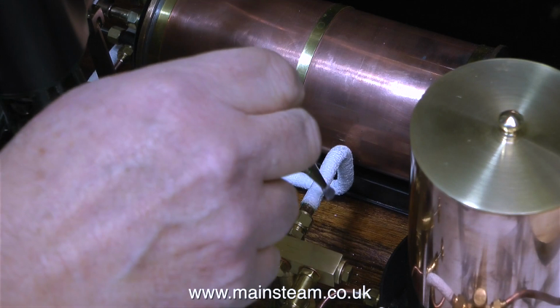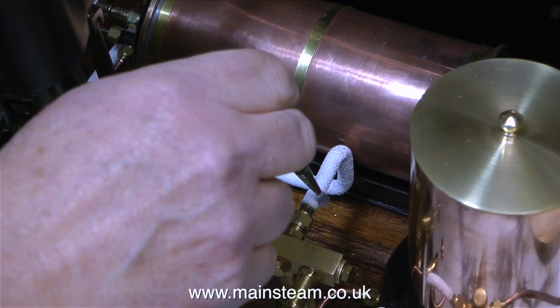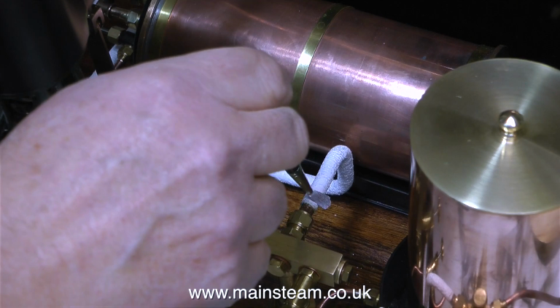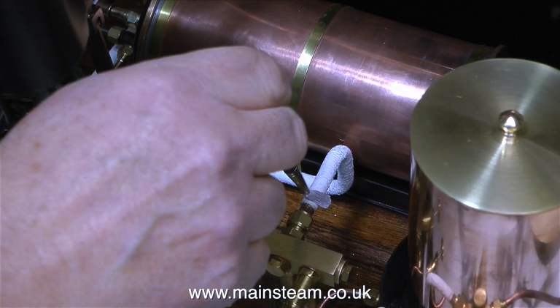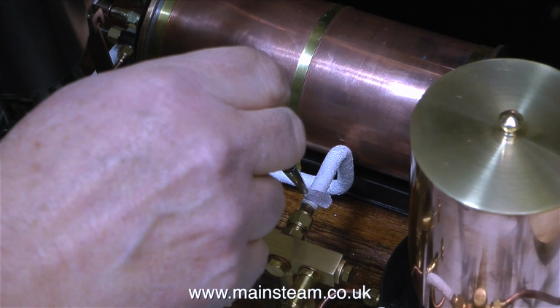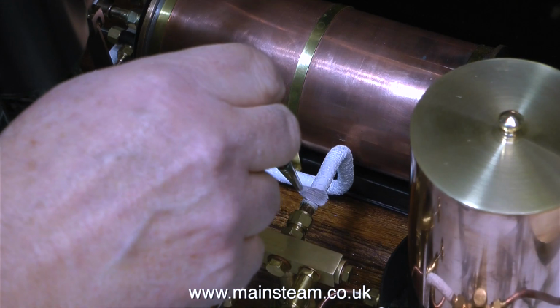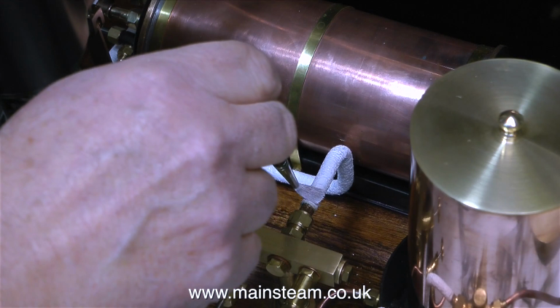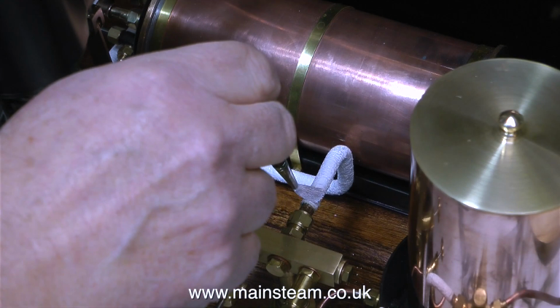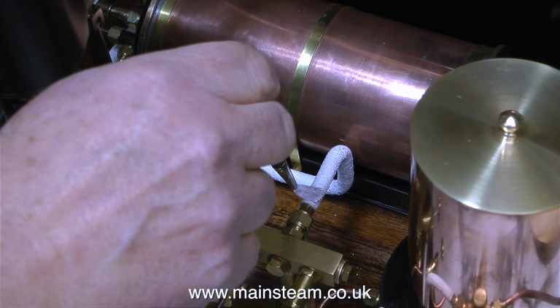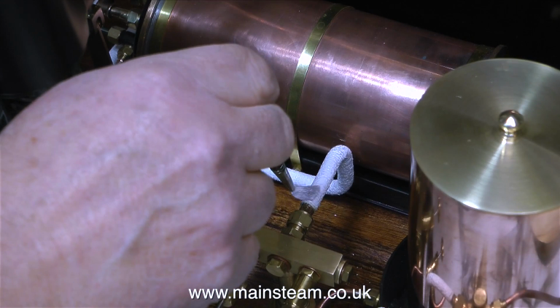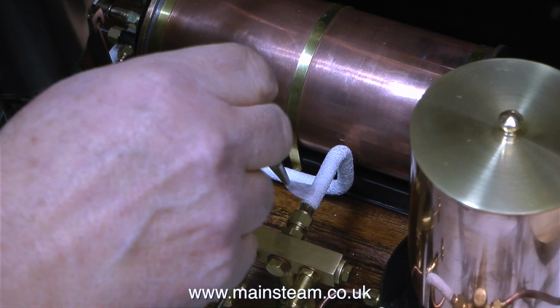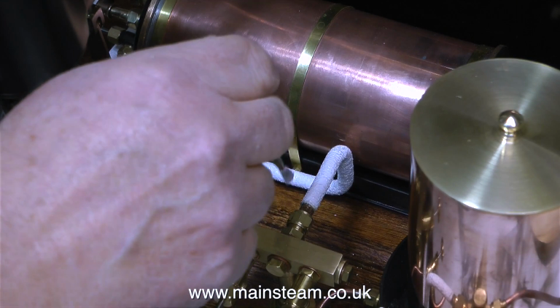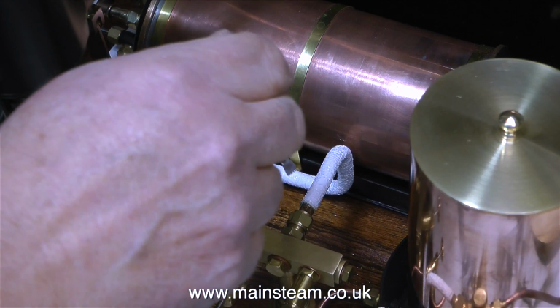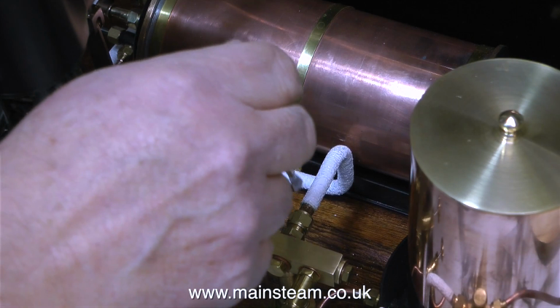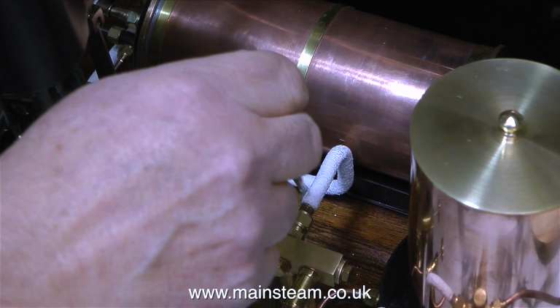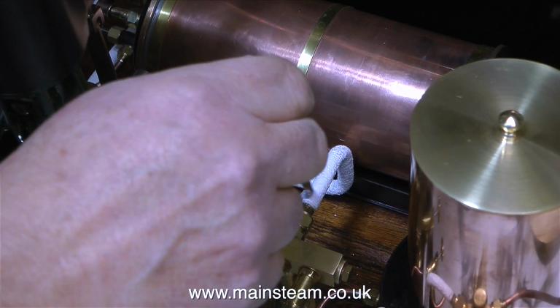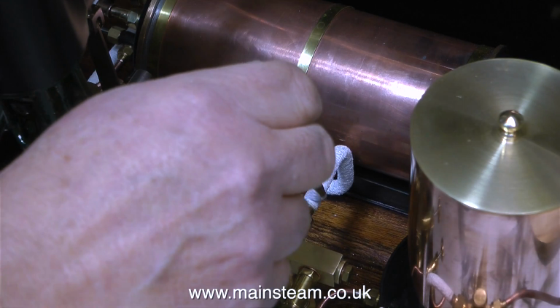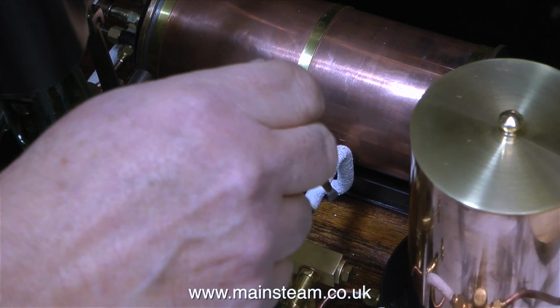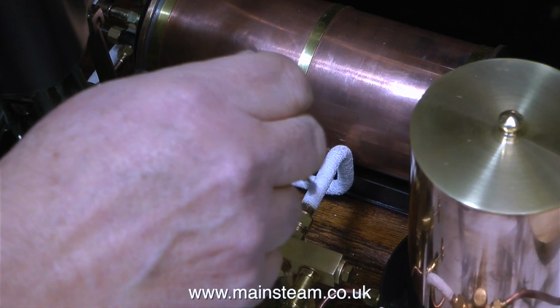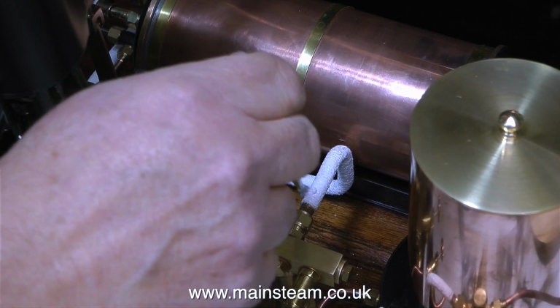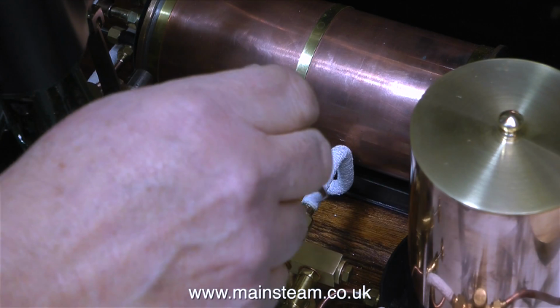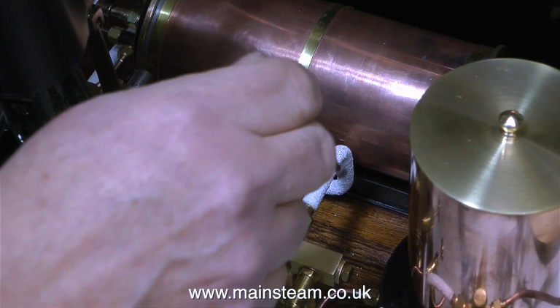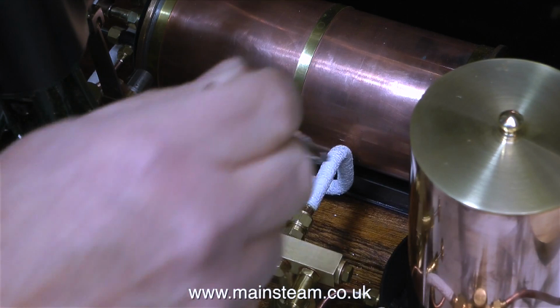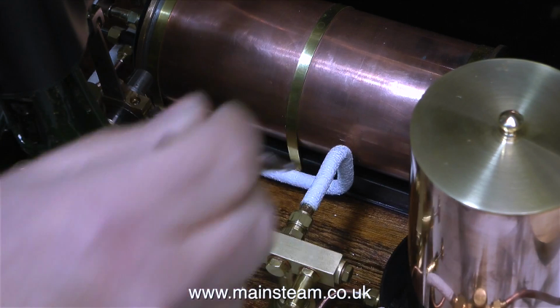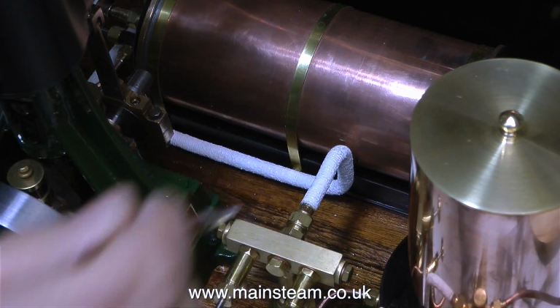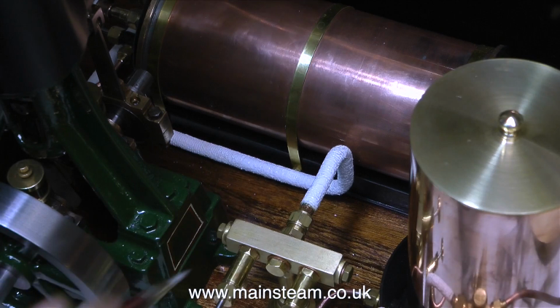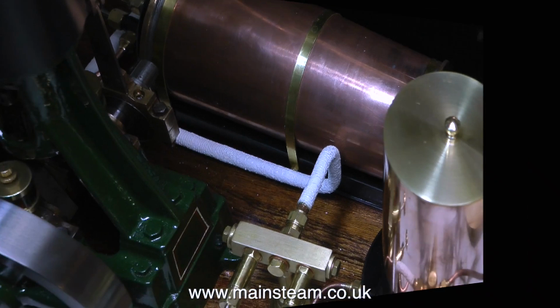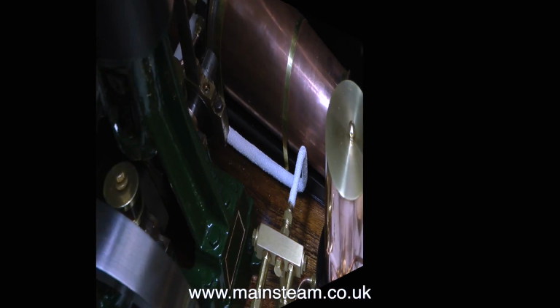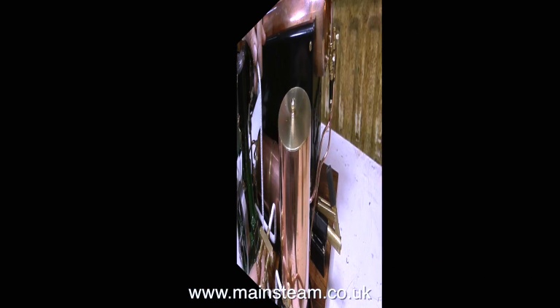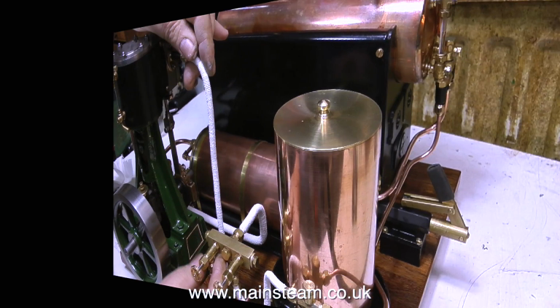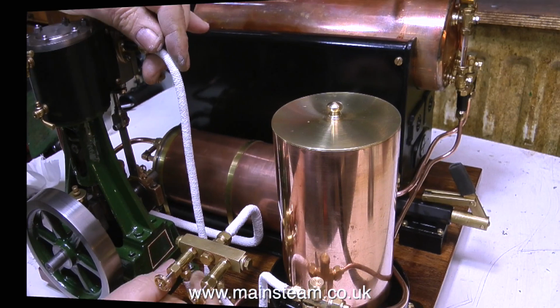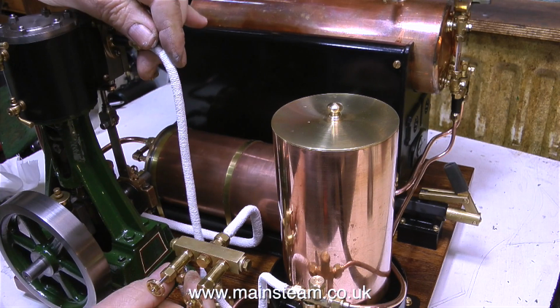In this clip I'm using some emulsion paint on a small brush to just touch in the piping where I missed some bits.